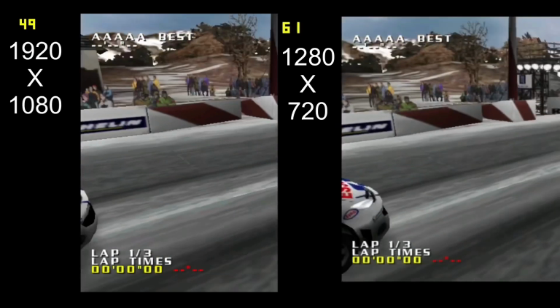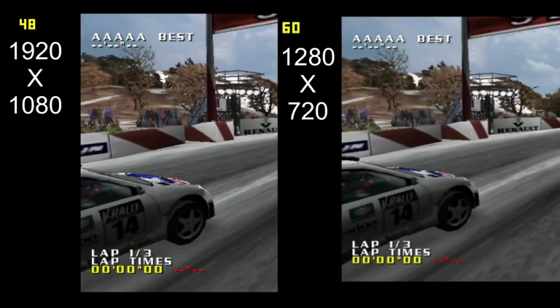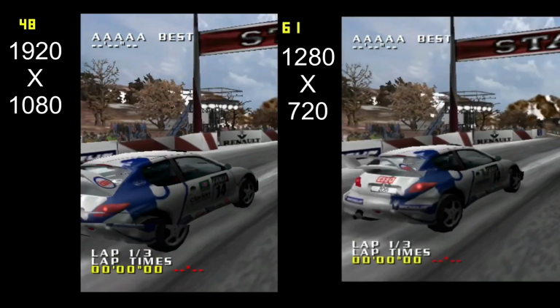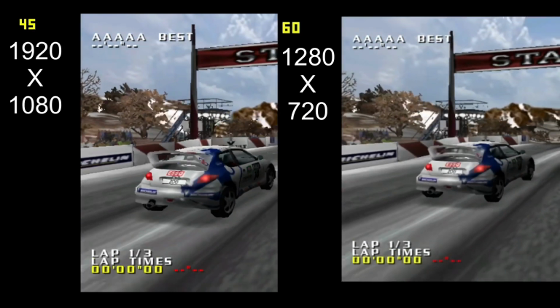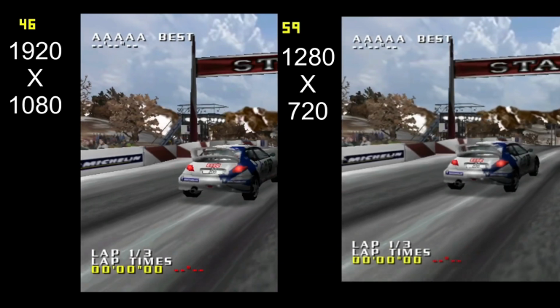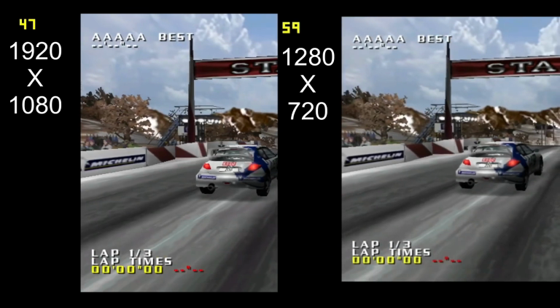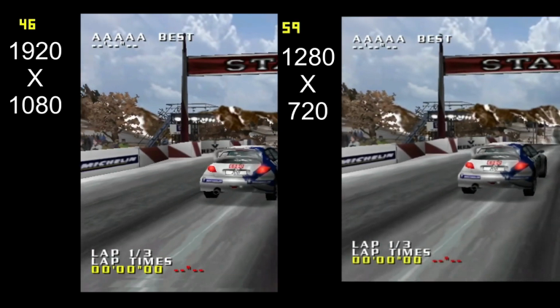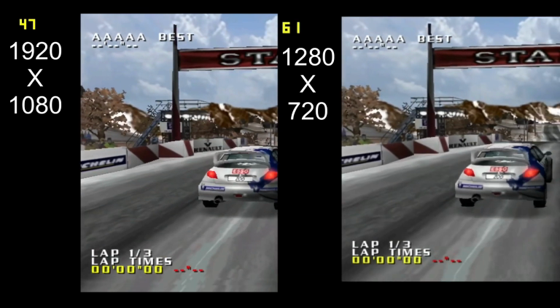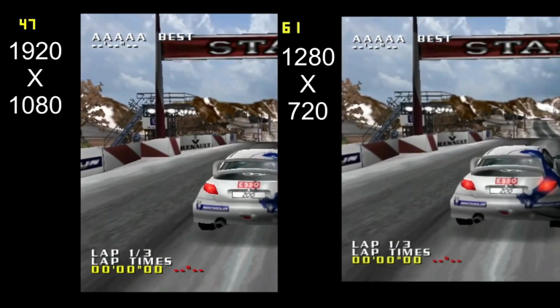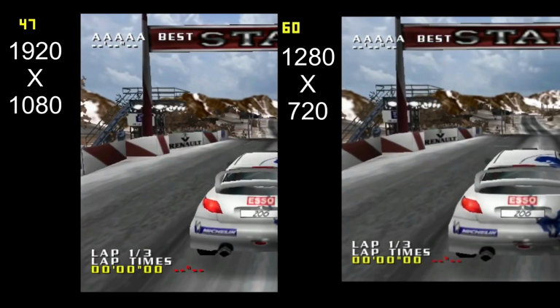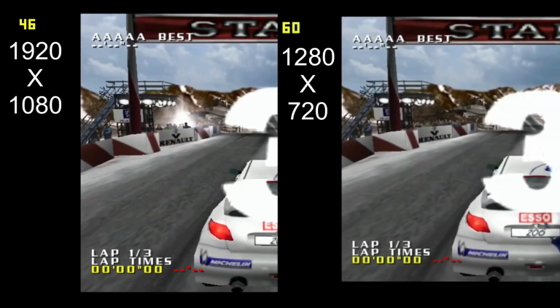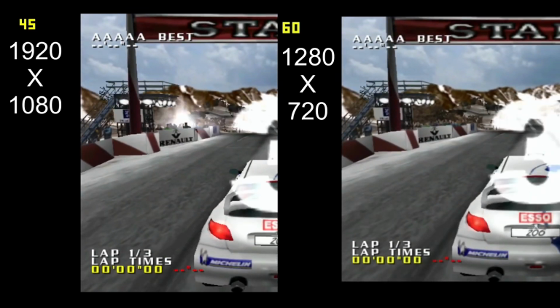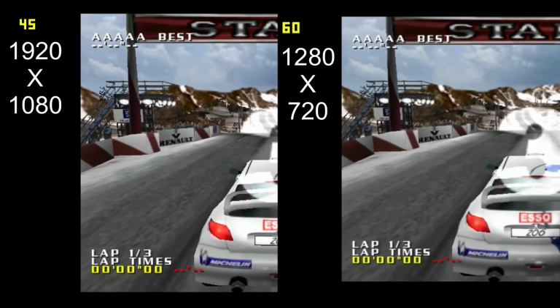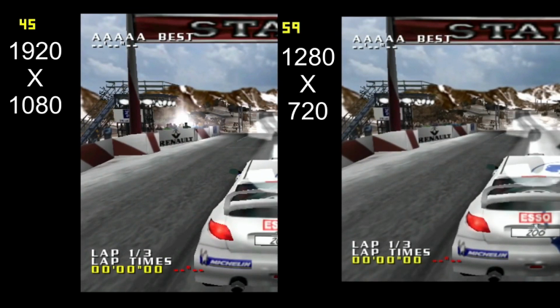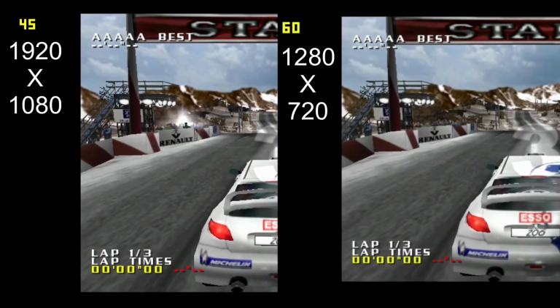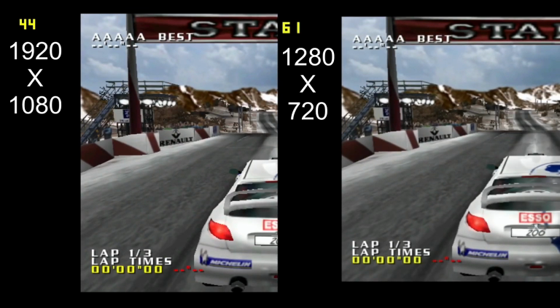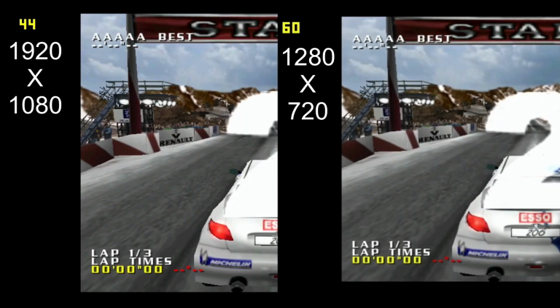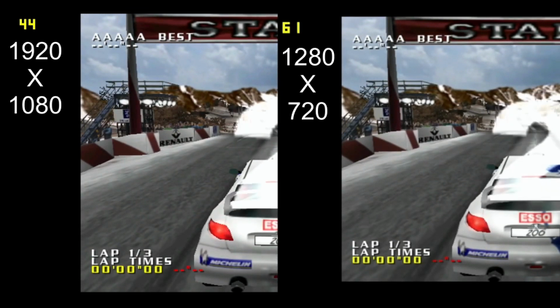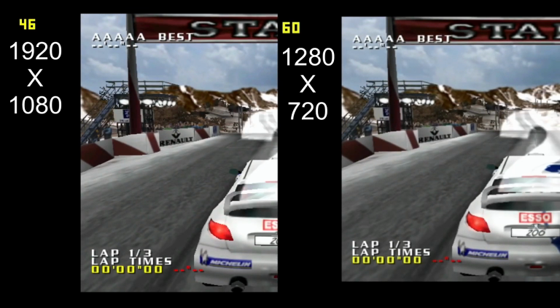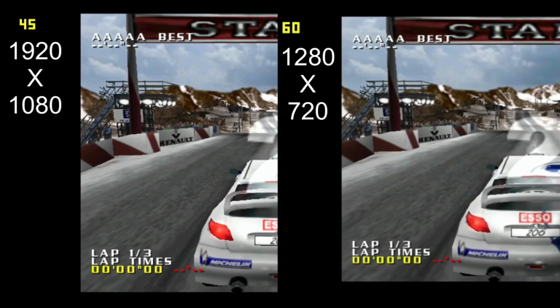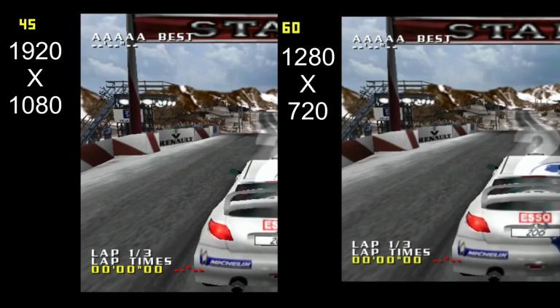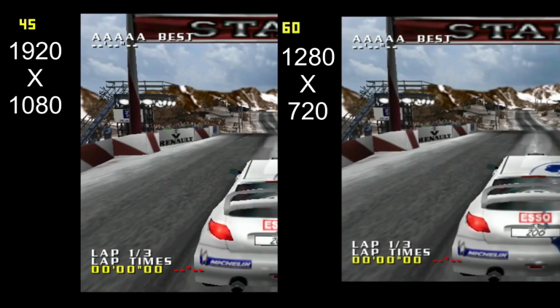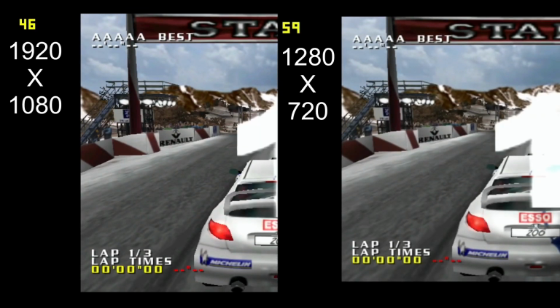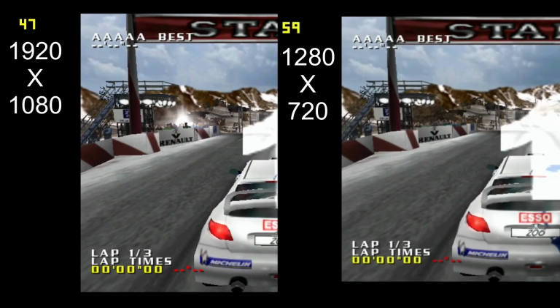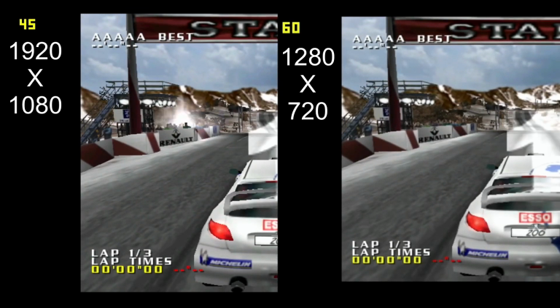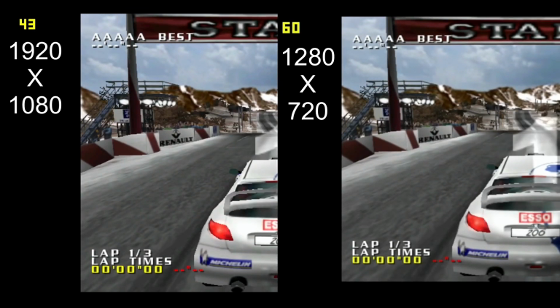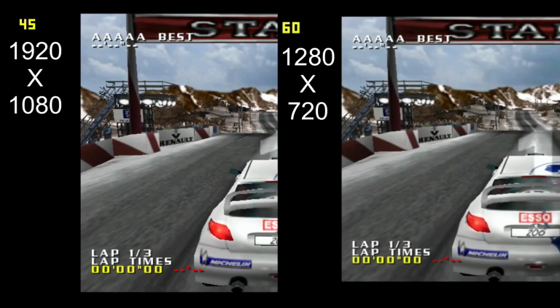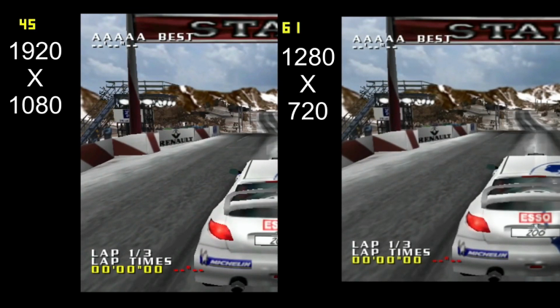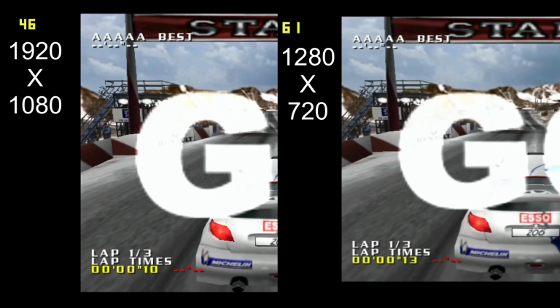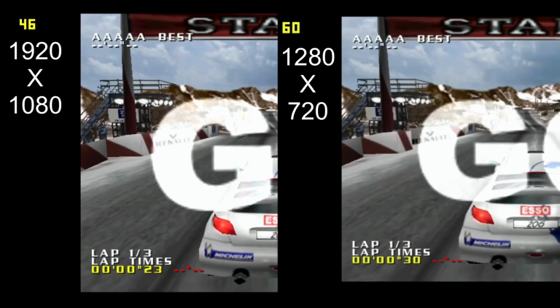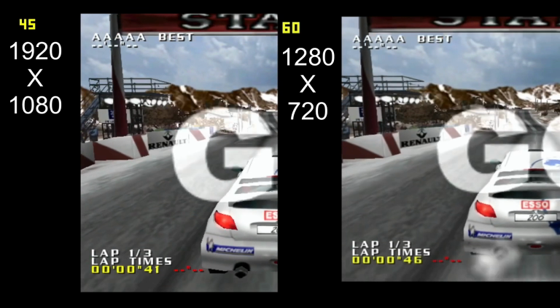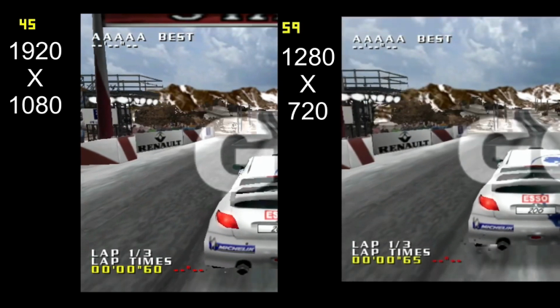I thought I'd do some side by side comparisons just to show you the frame rate and the differences between 1080 and 720.